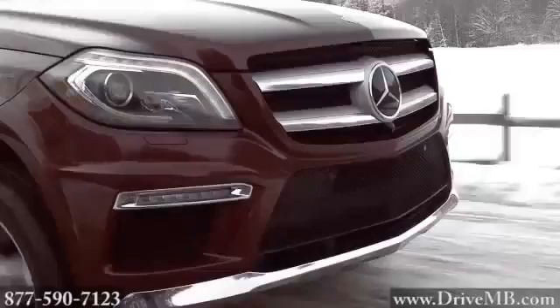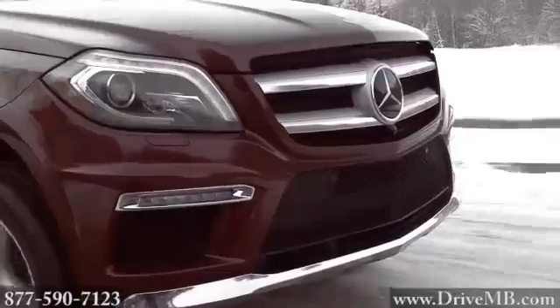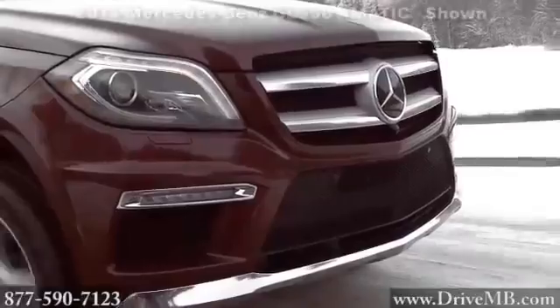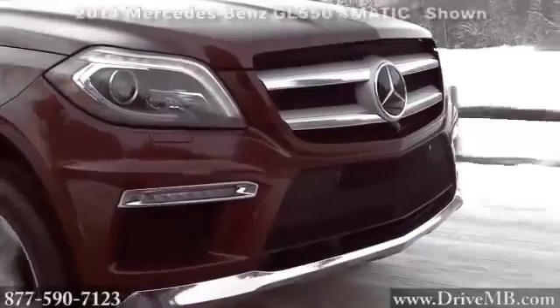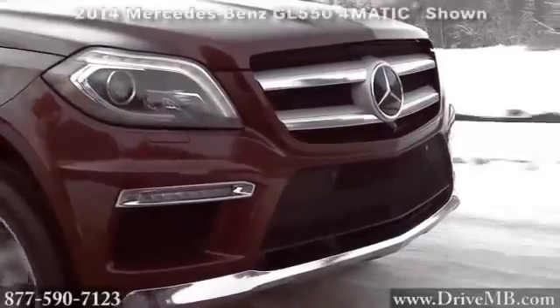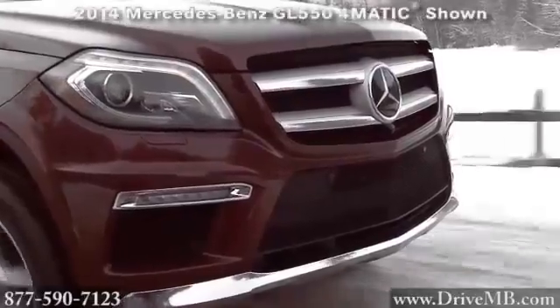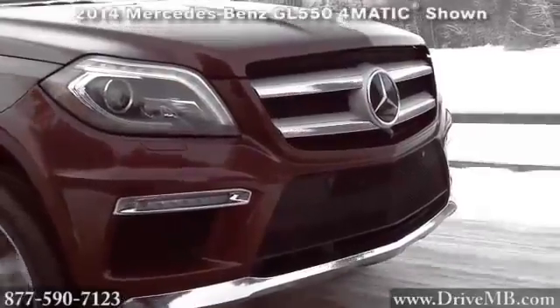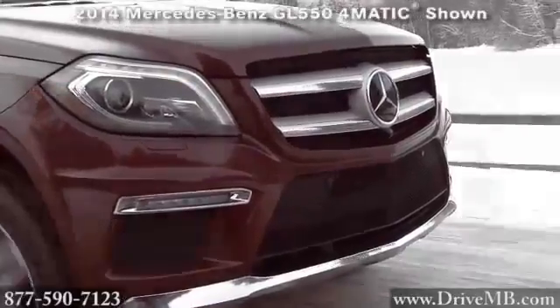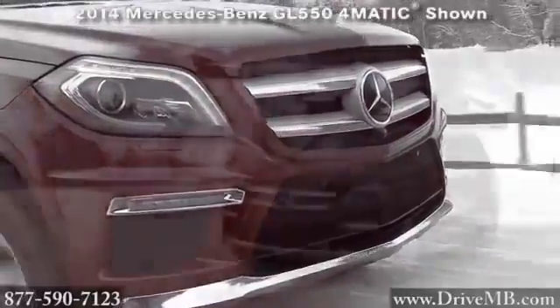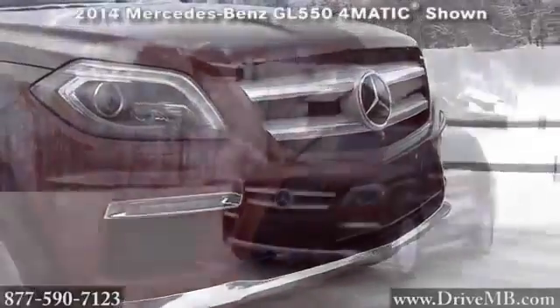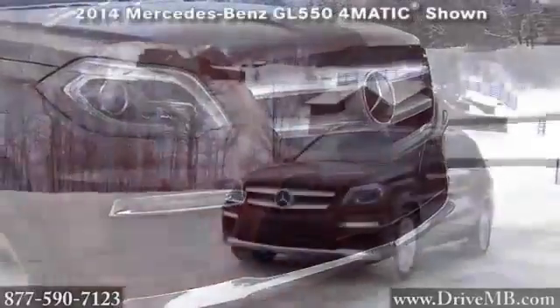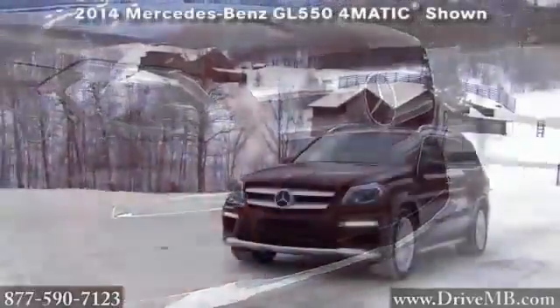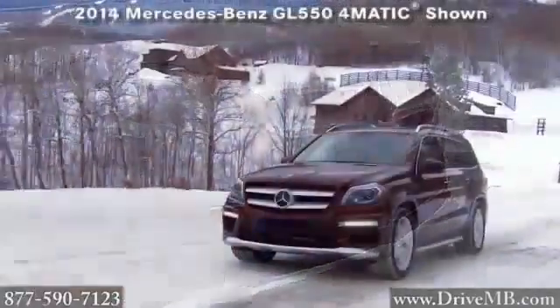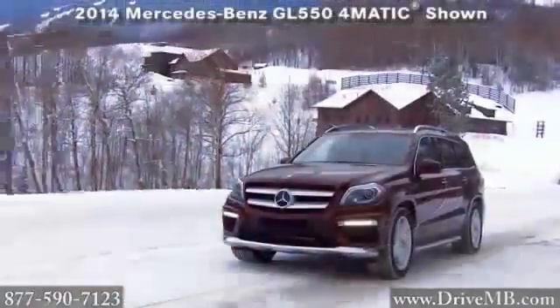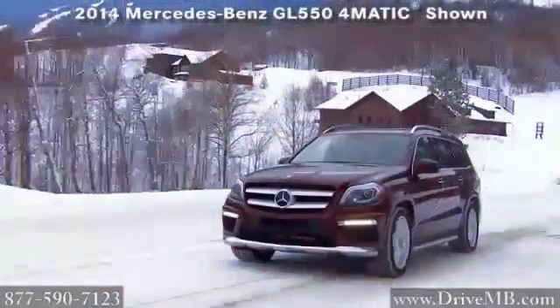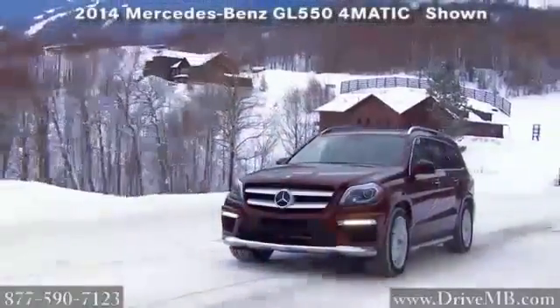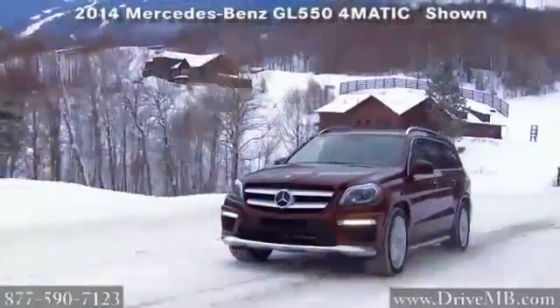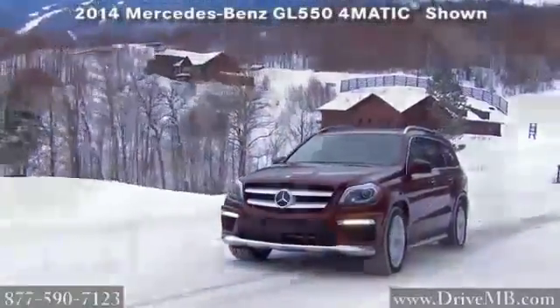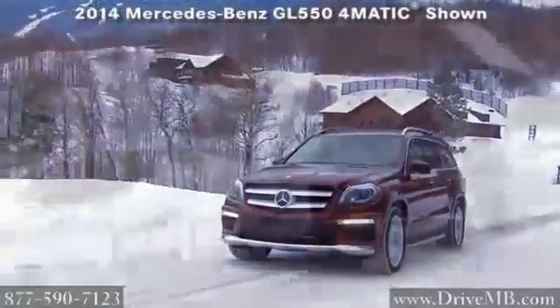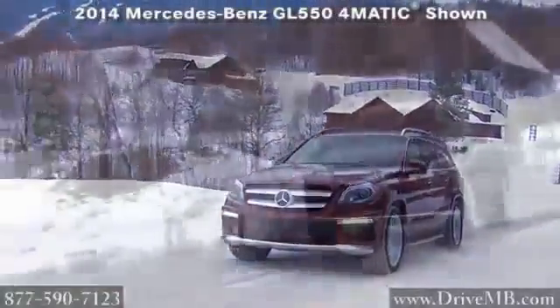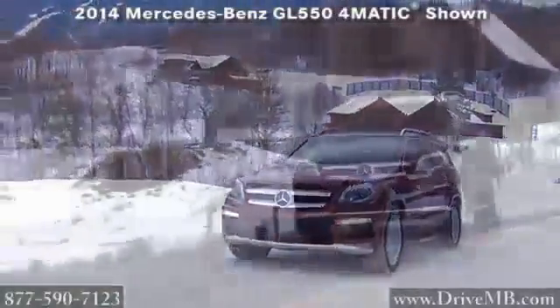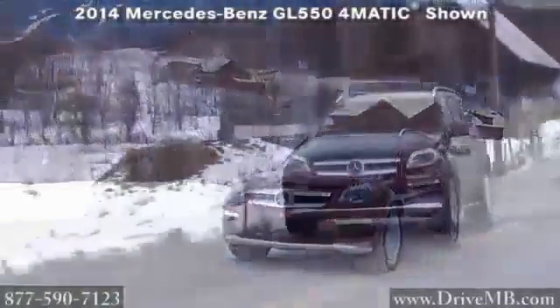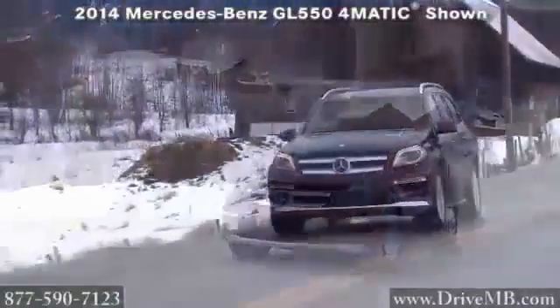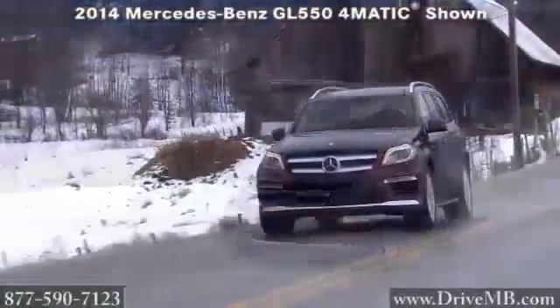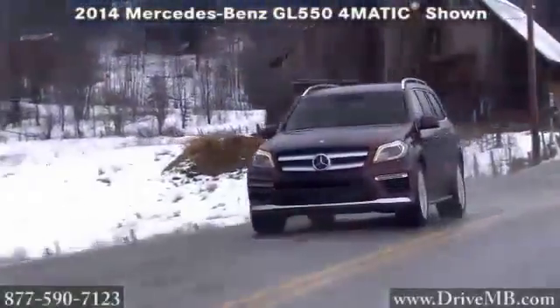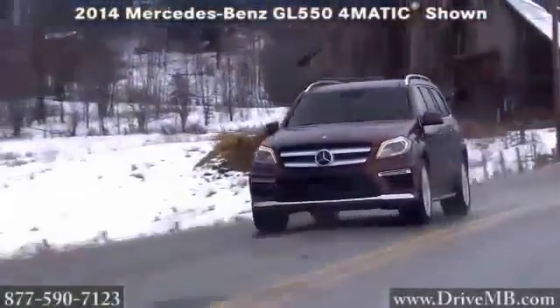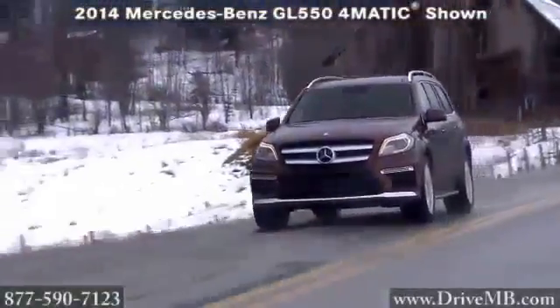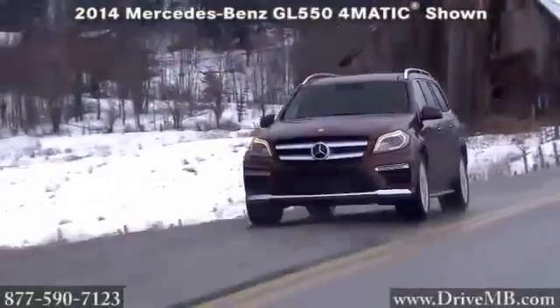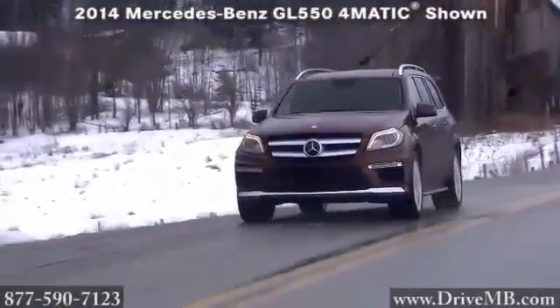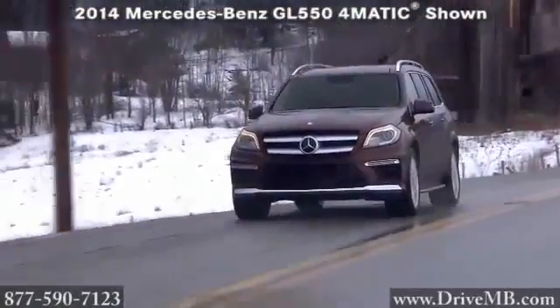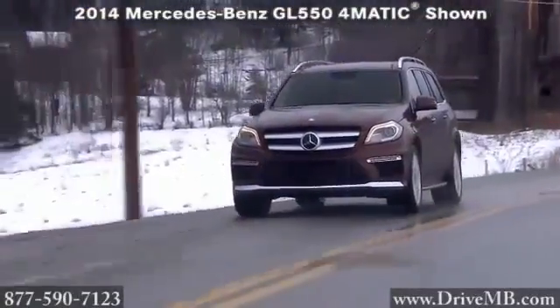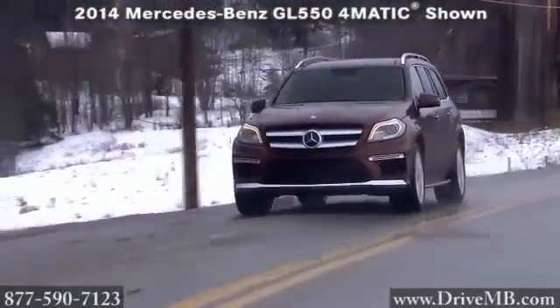Full-size luxury, just one of its many dimensions — the 2014 GL Class.